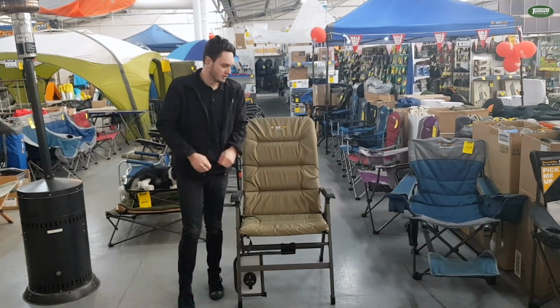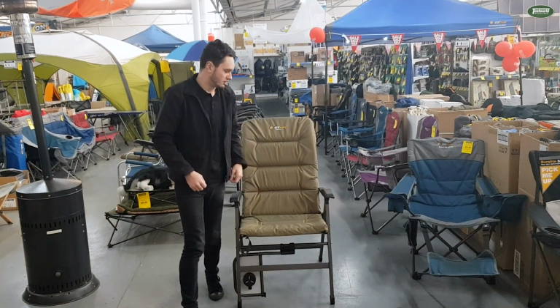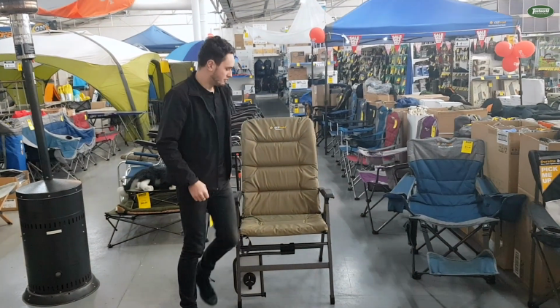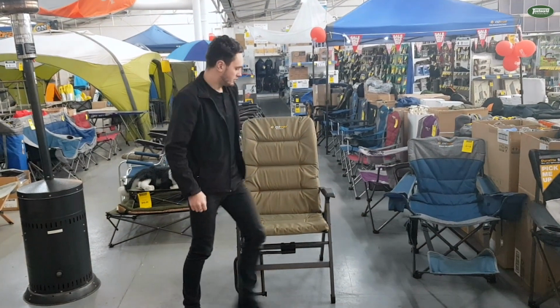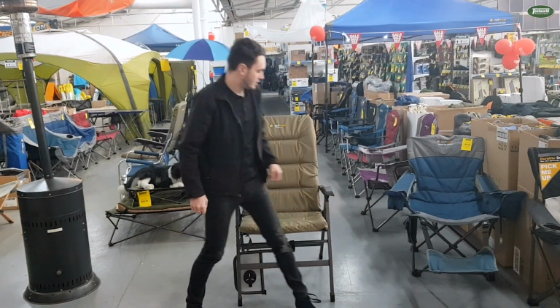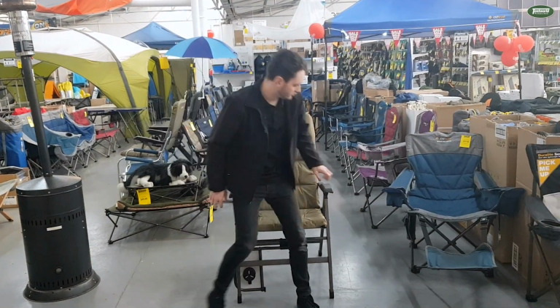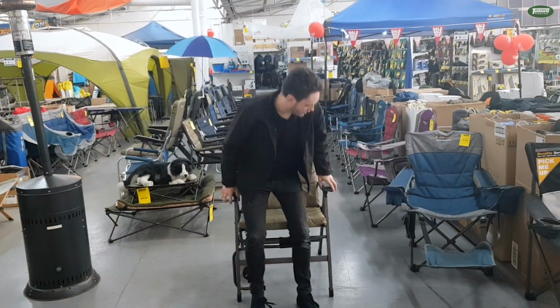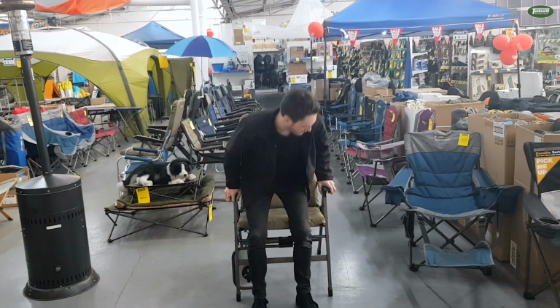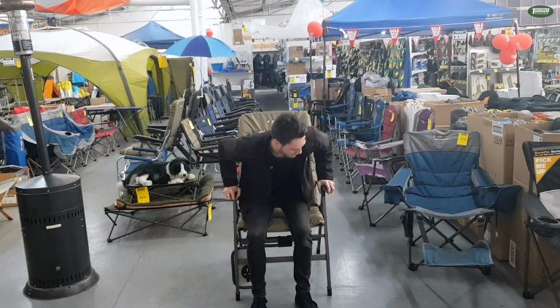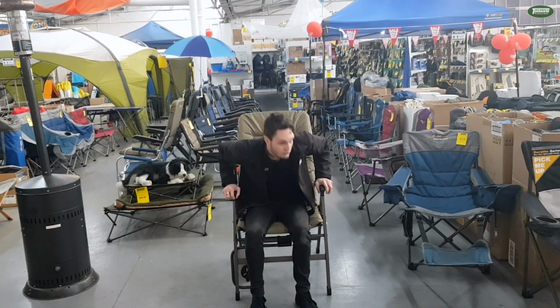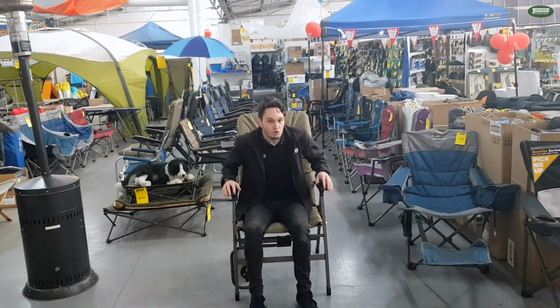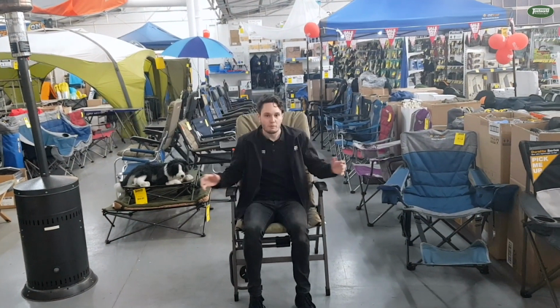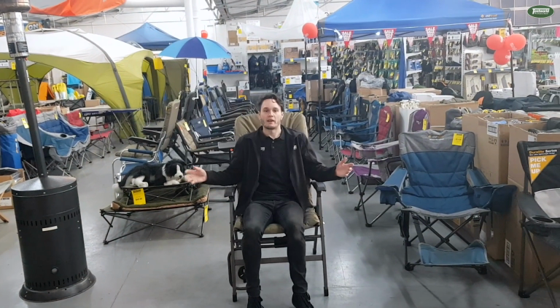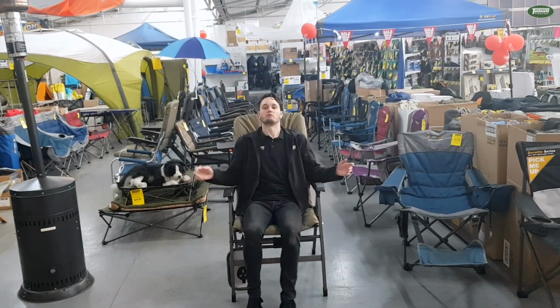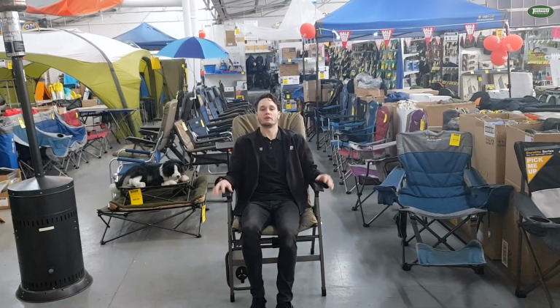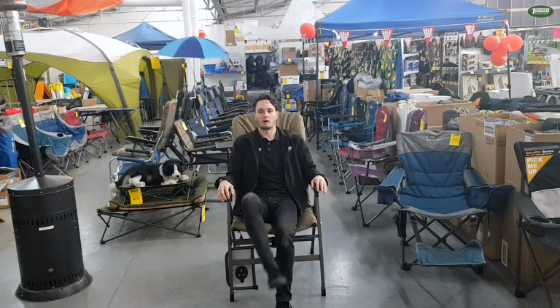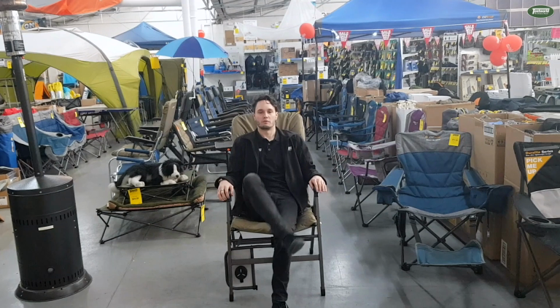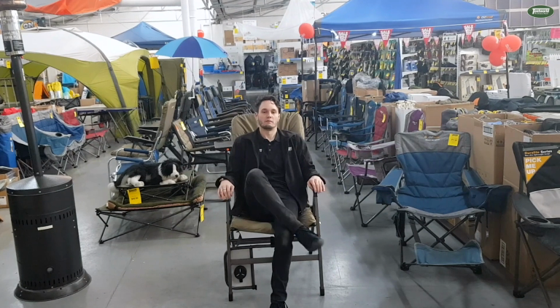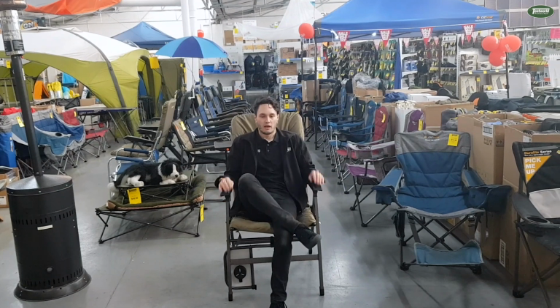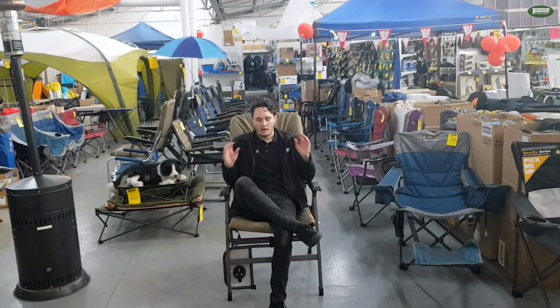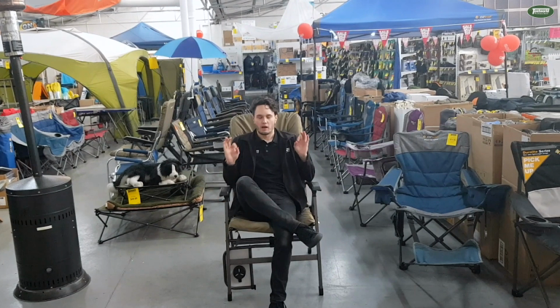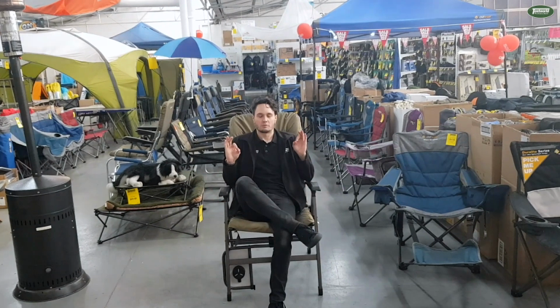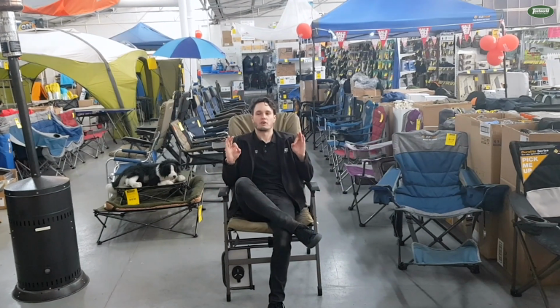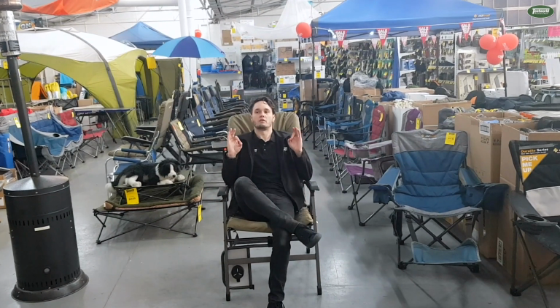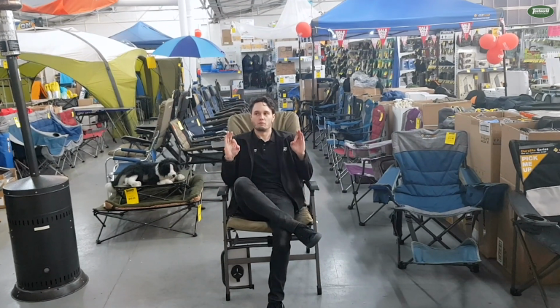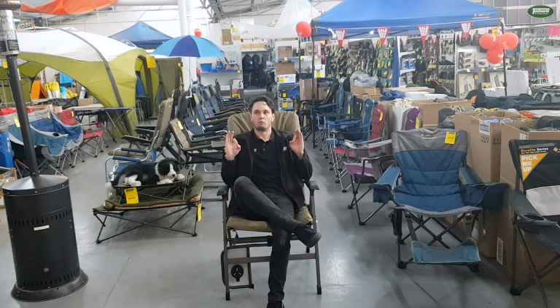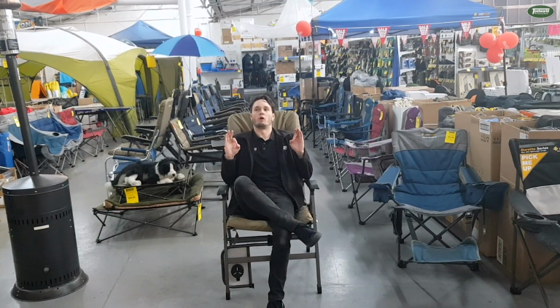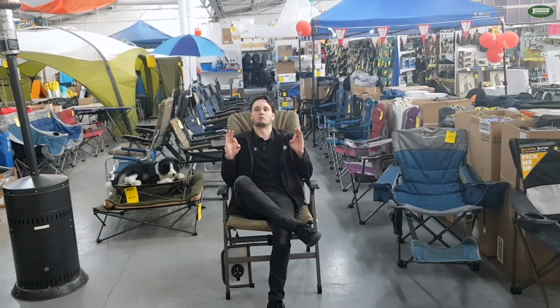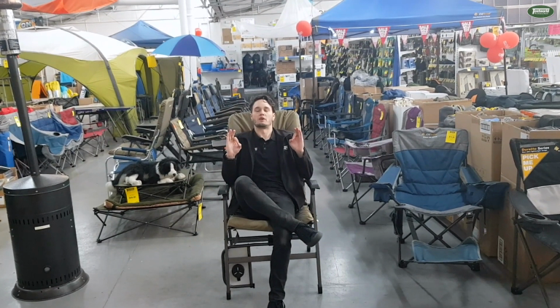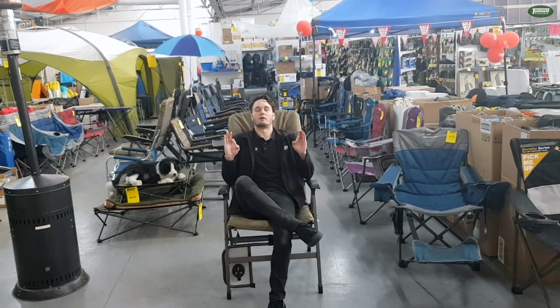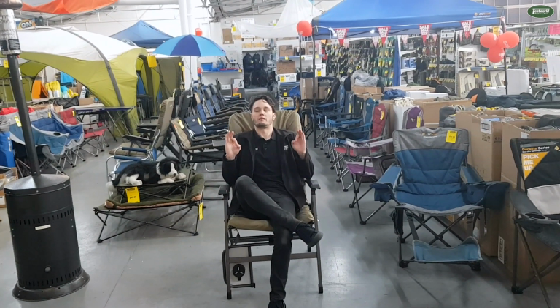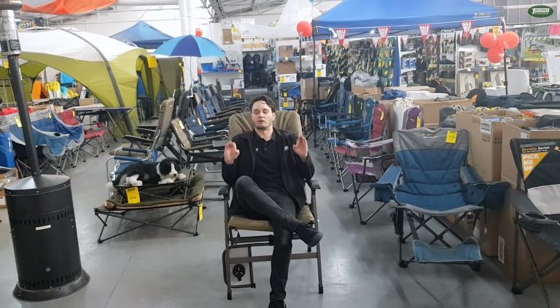So, the really good thing about this chair is it's super padded, really comfy — 100% my favourite chair.